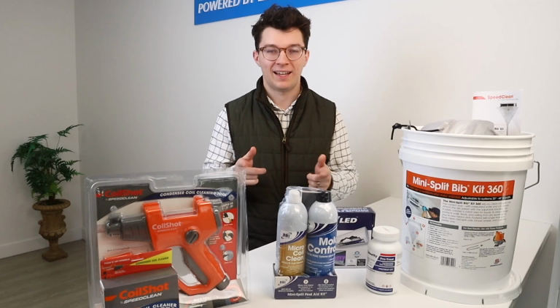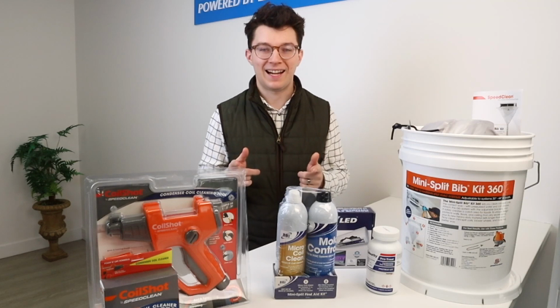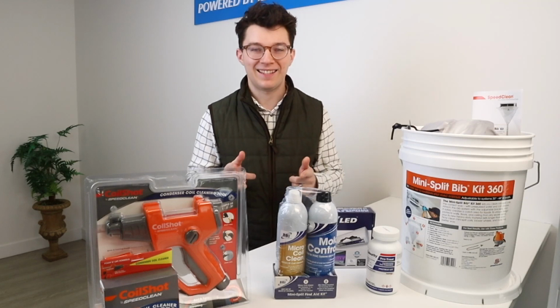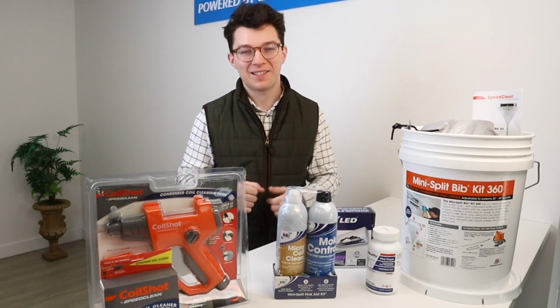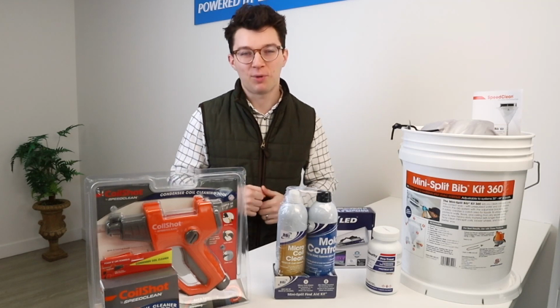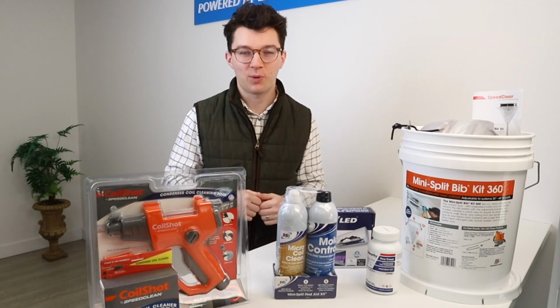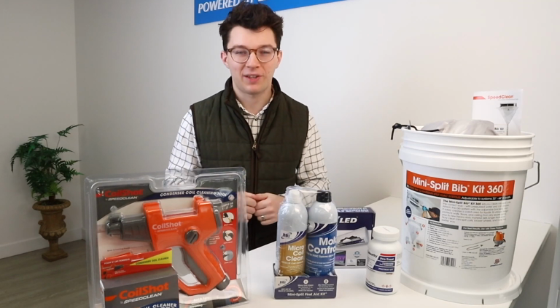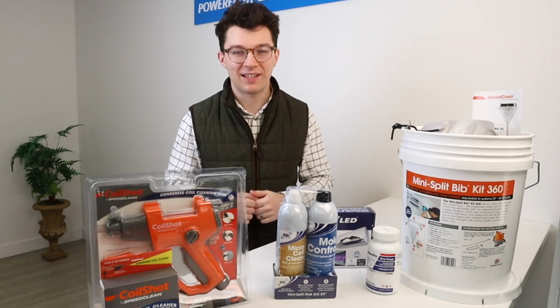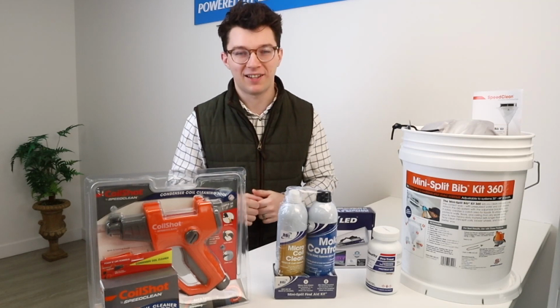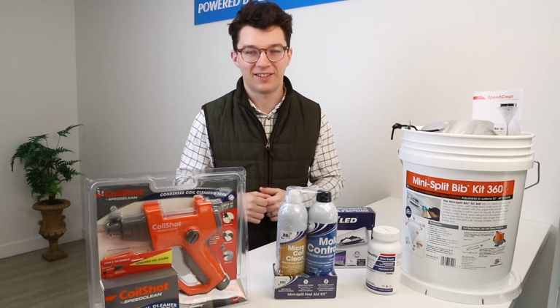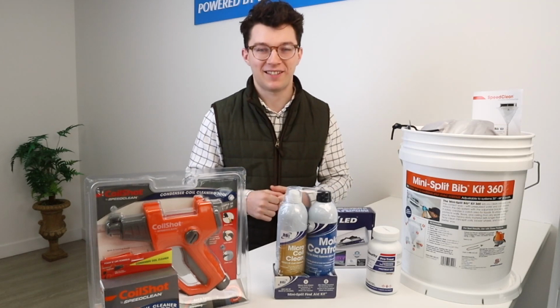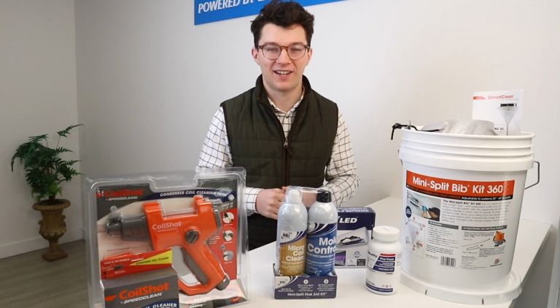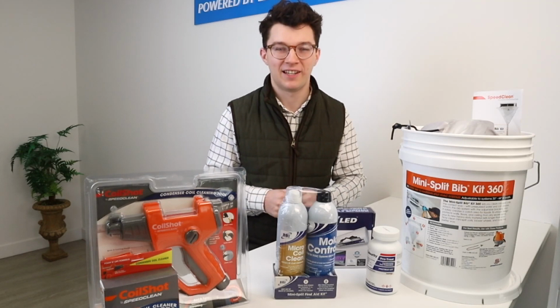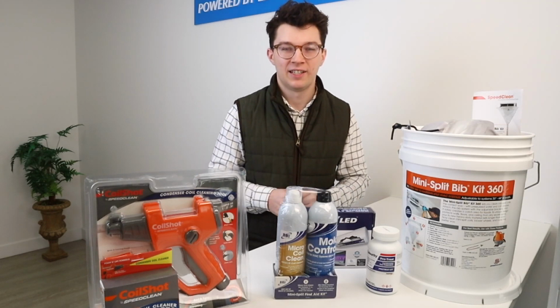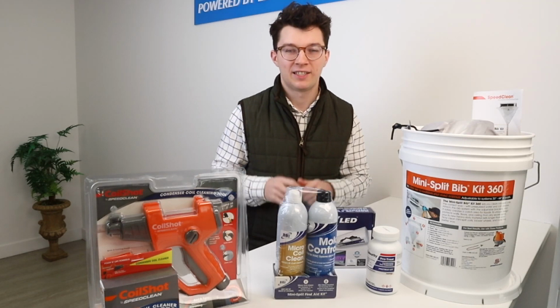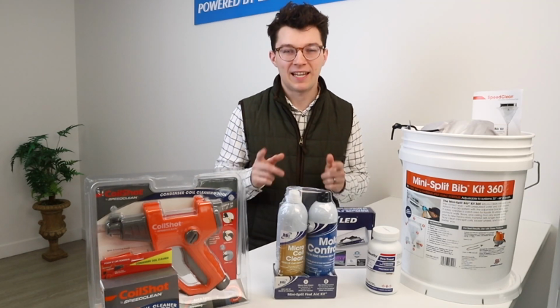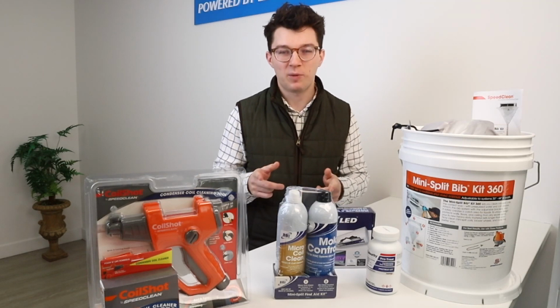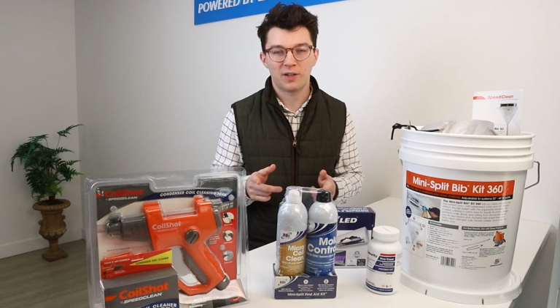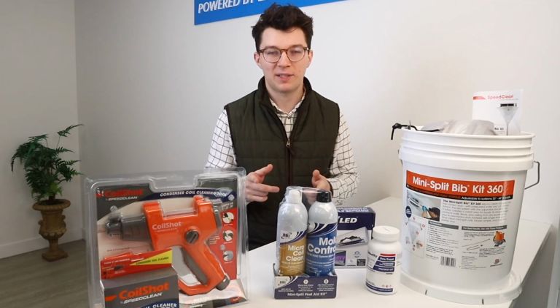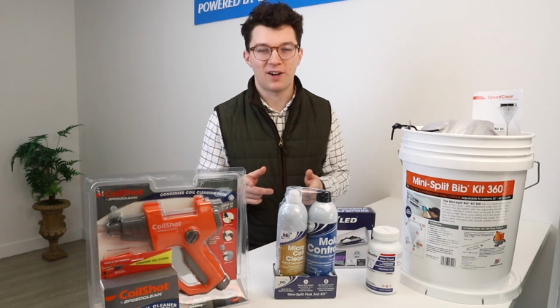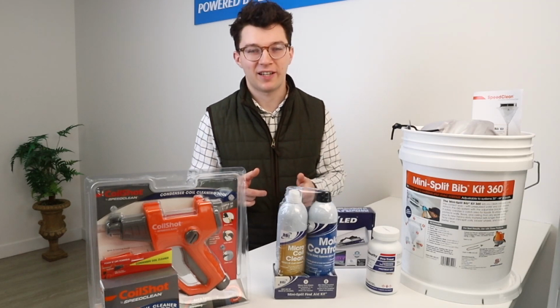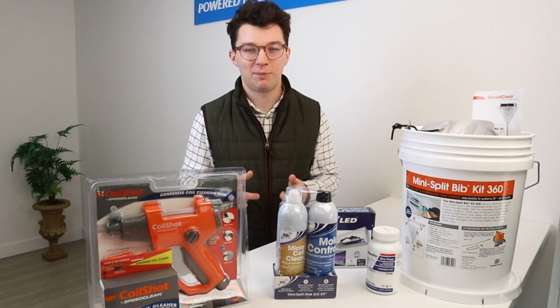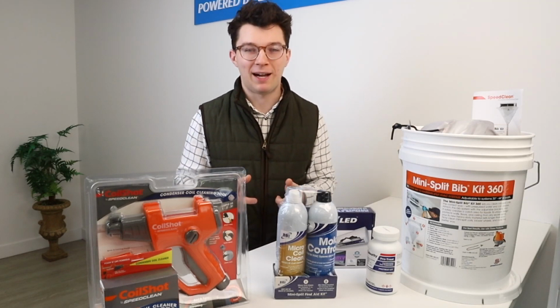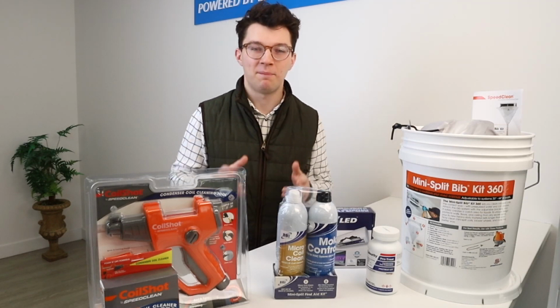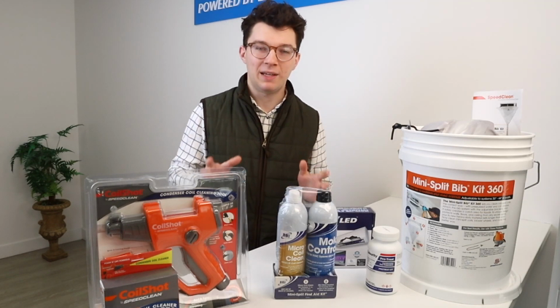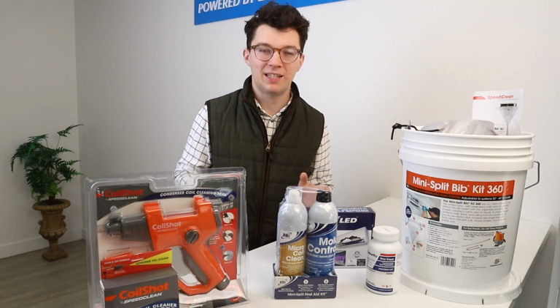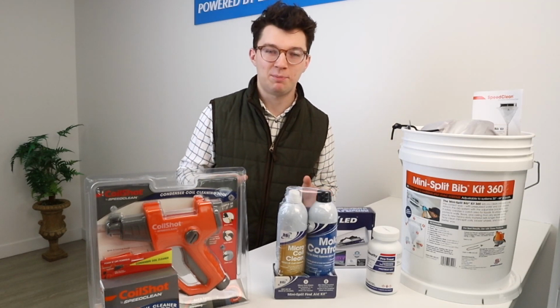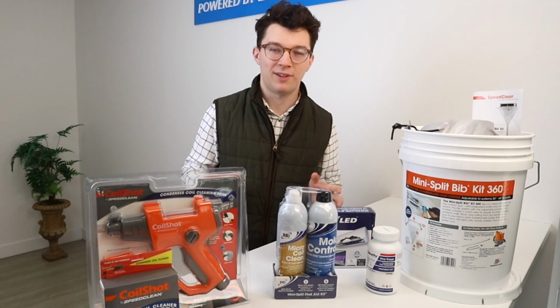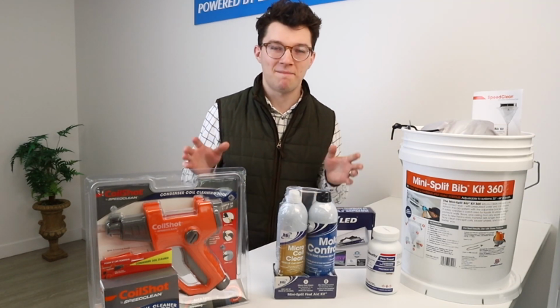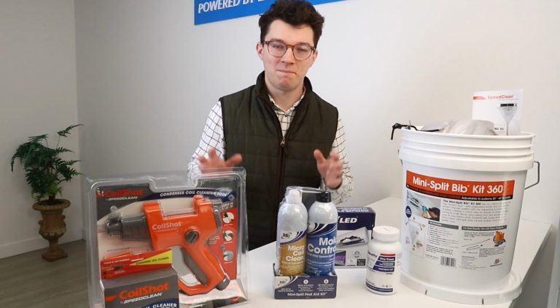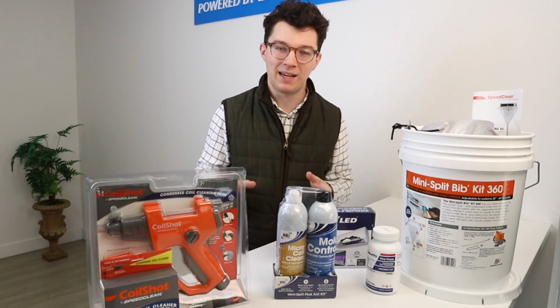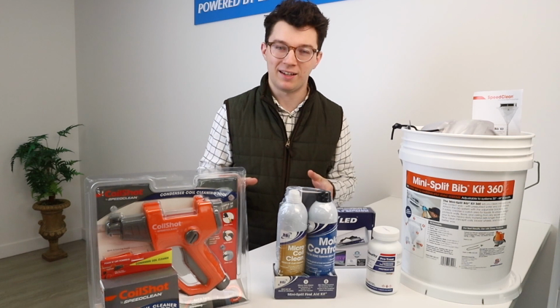Hey guys, it's Mark with GotDuckless here. Today we're going to be talking about mini split maintenance.